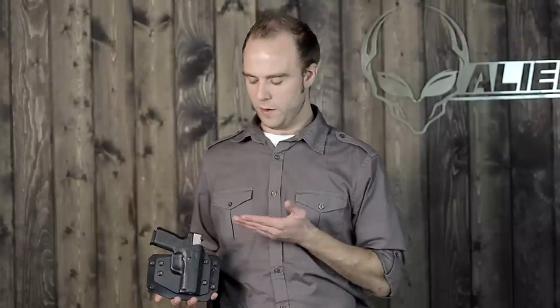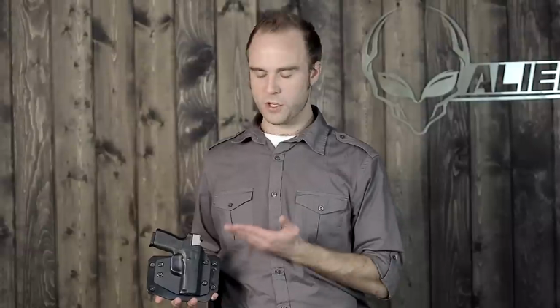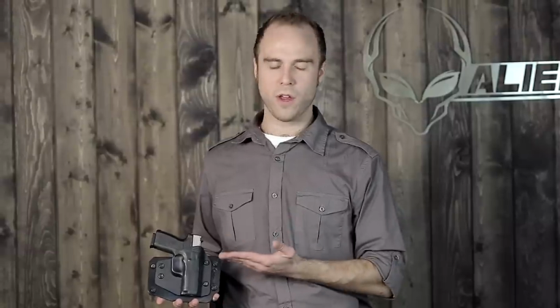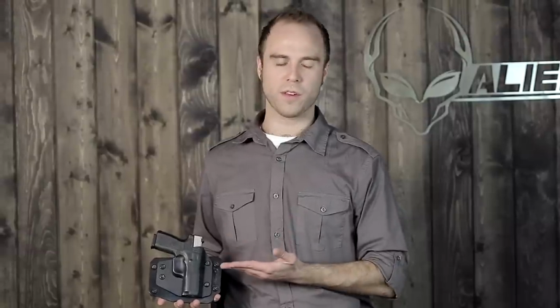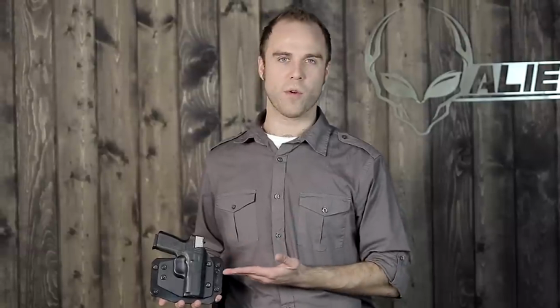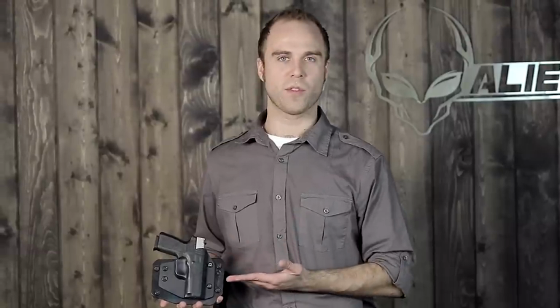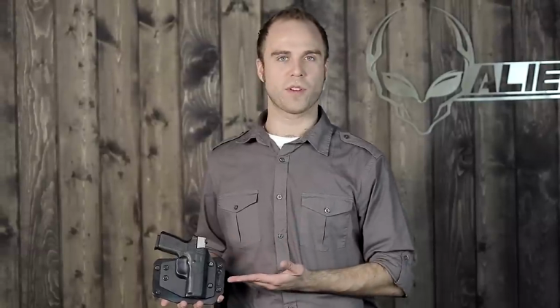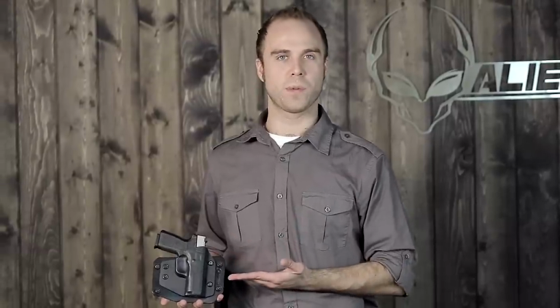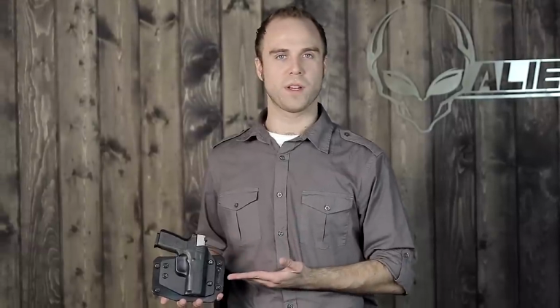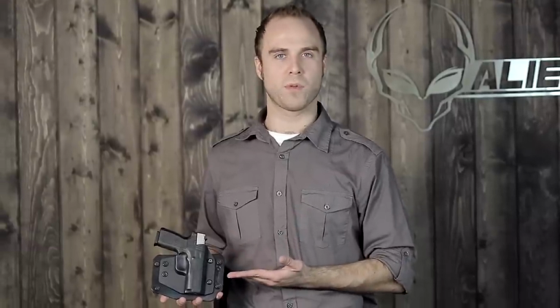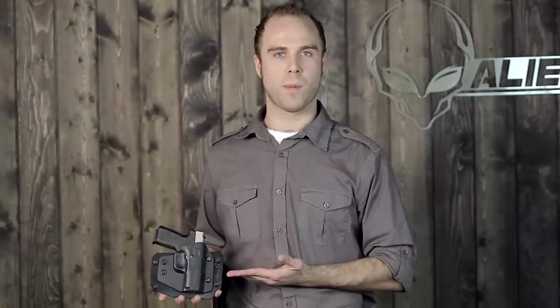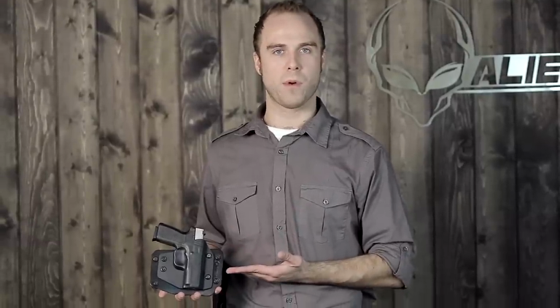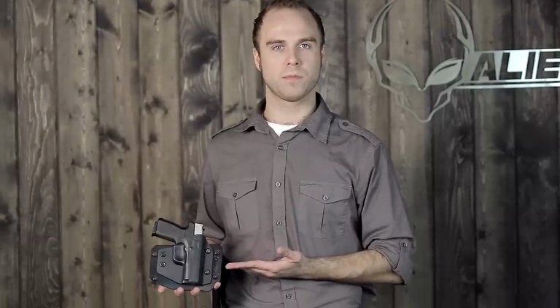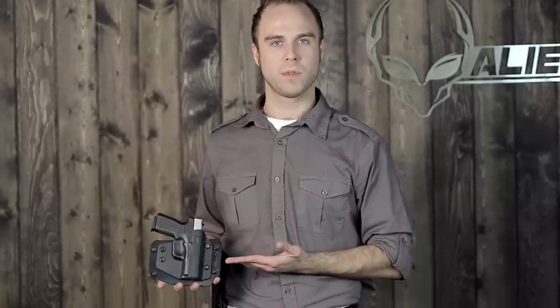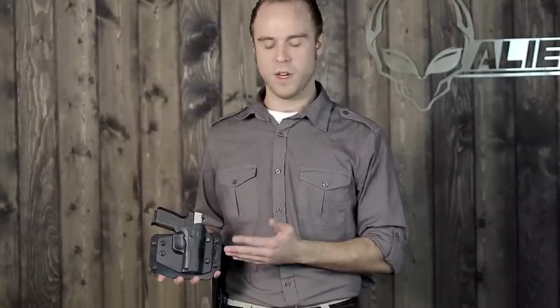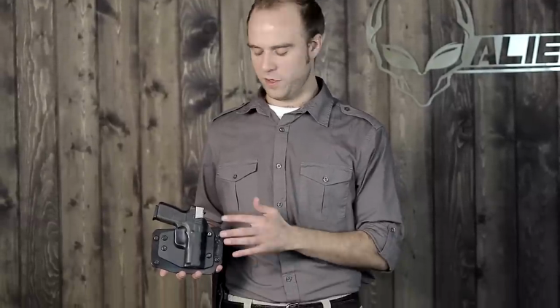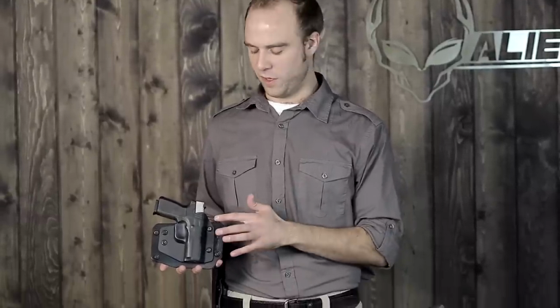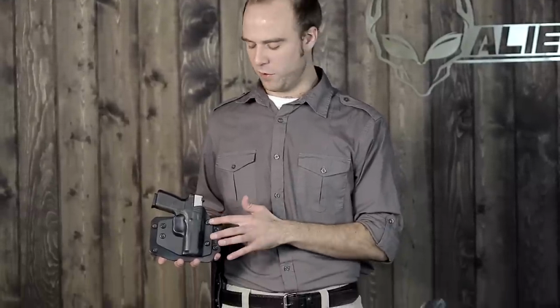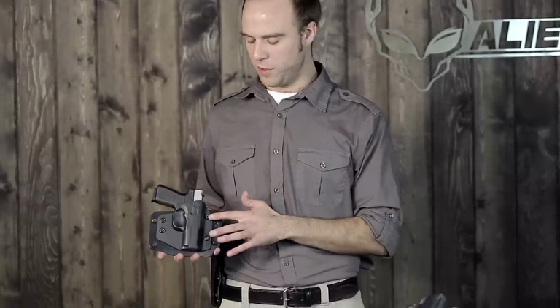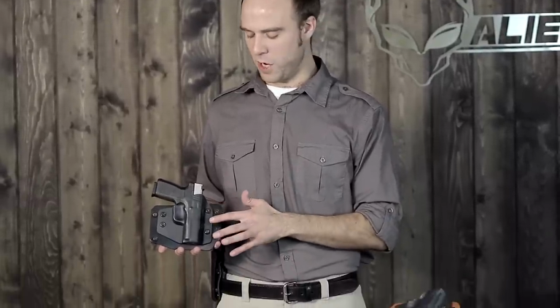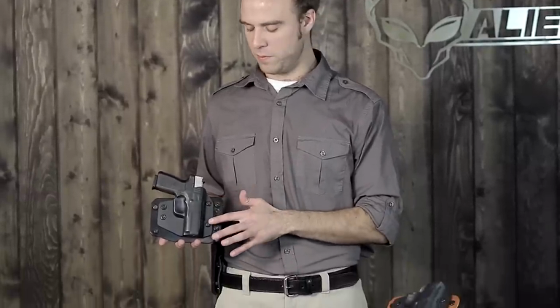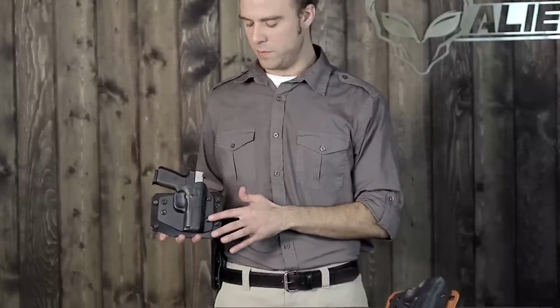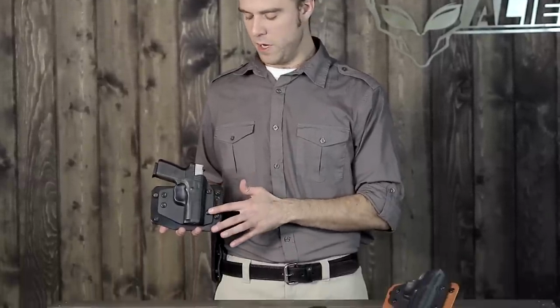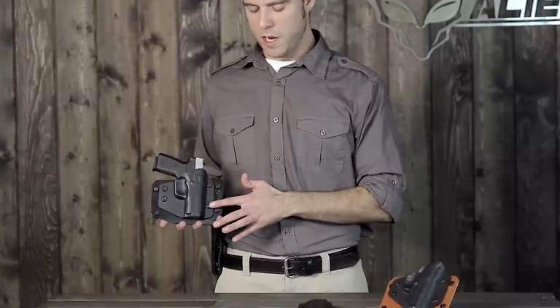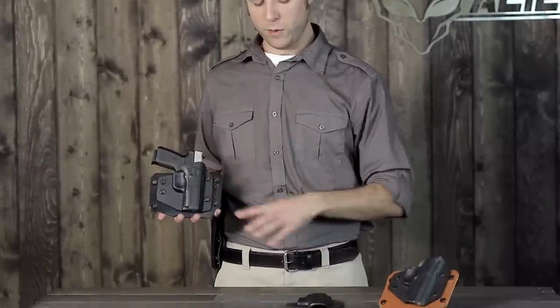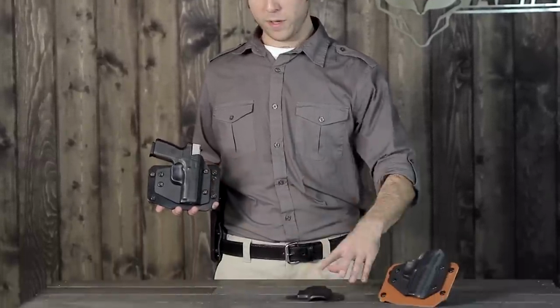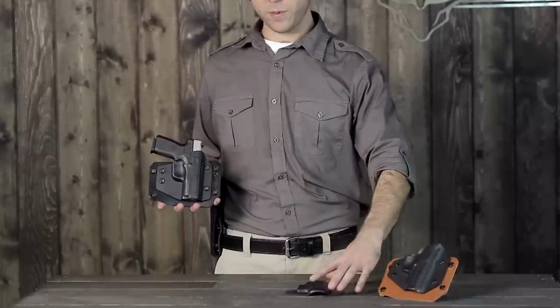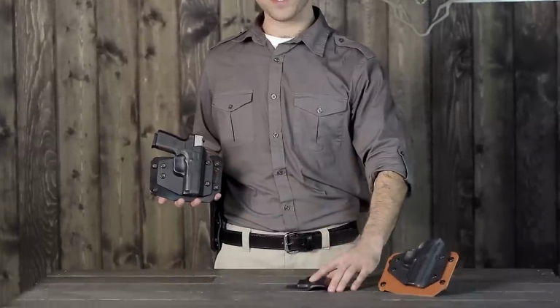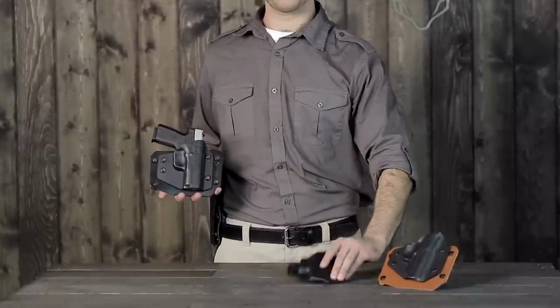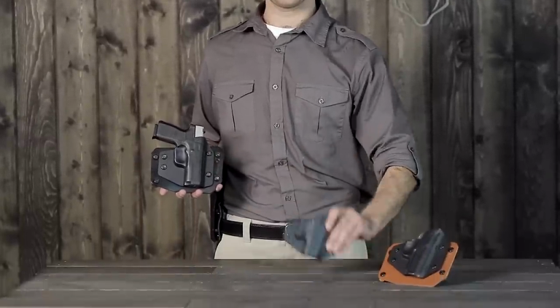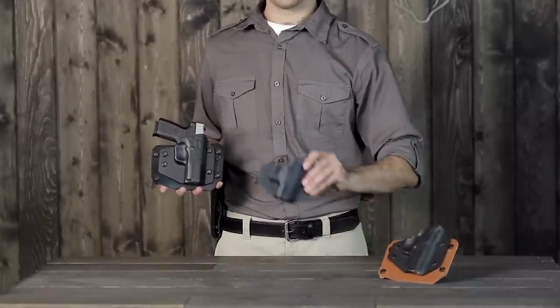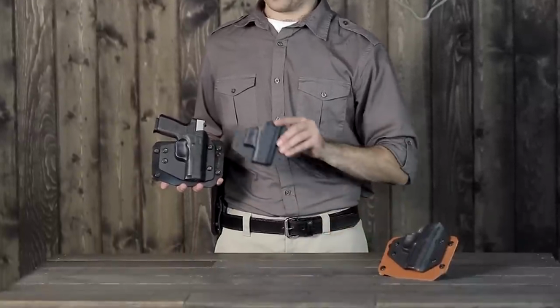The shell on this holster is completely swappable. Just unscrew the shell and replace it with the shell for your new gun.